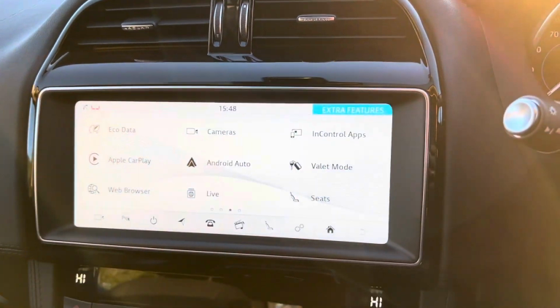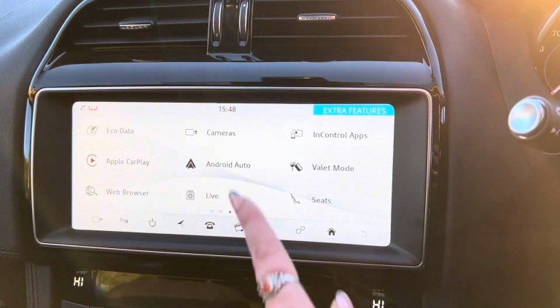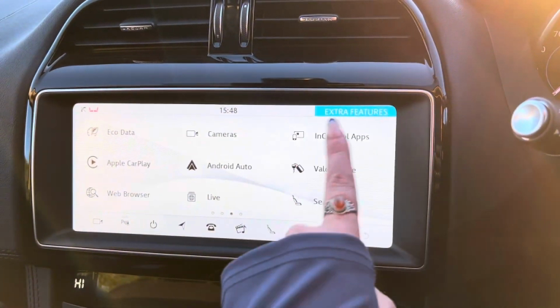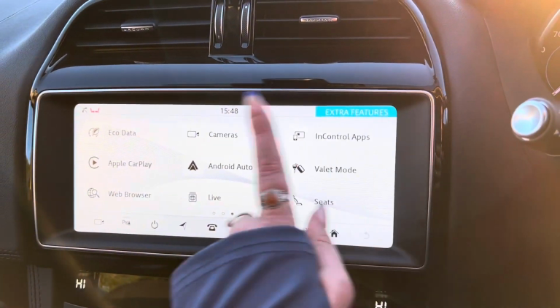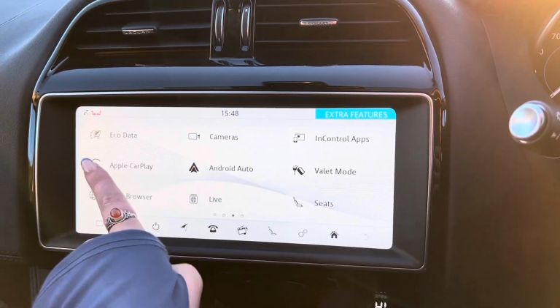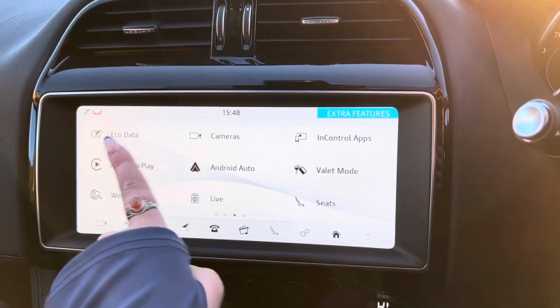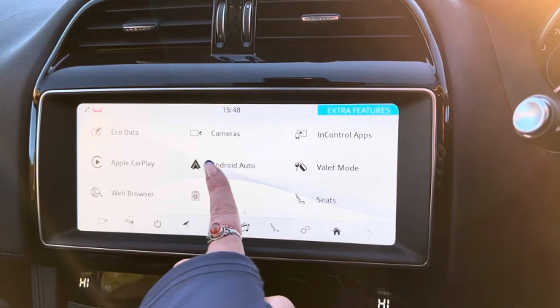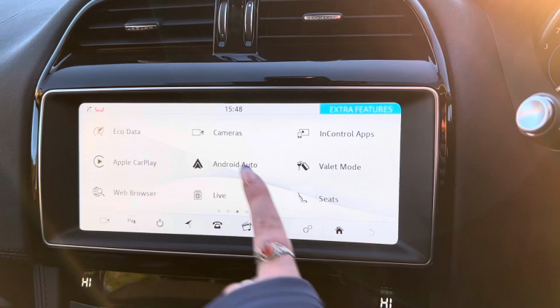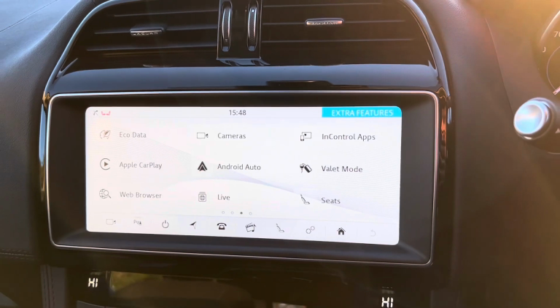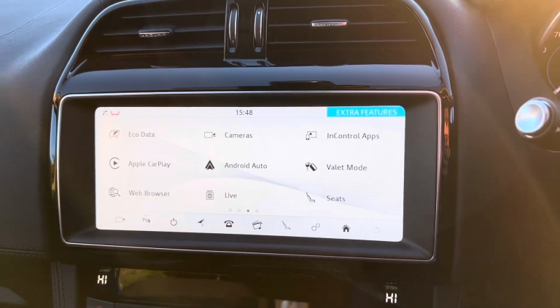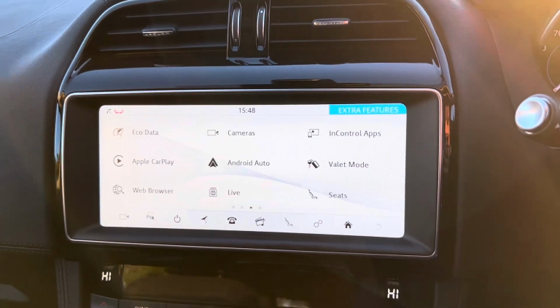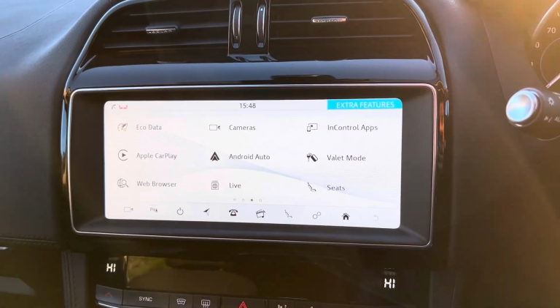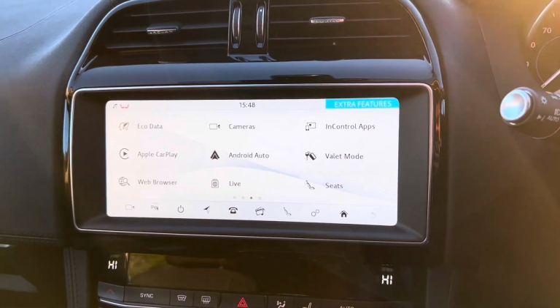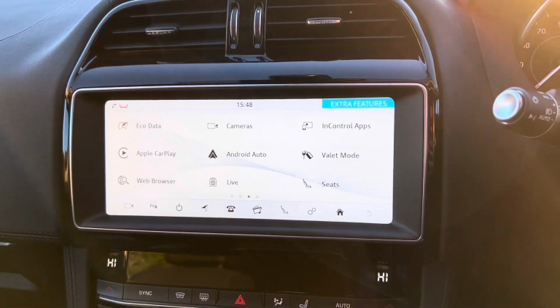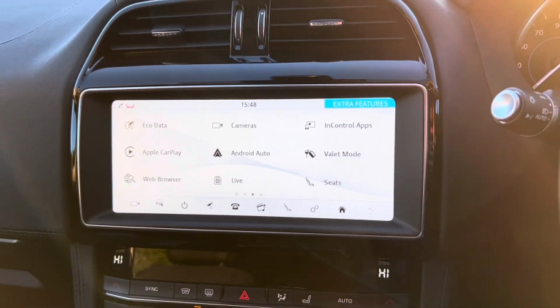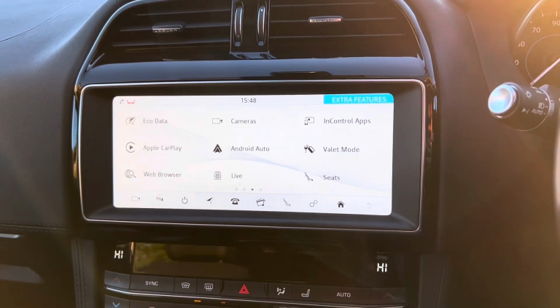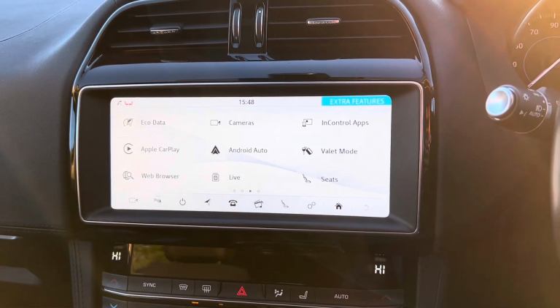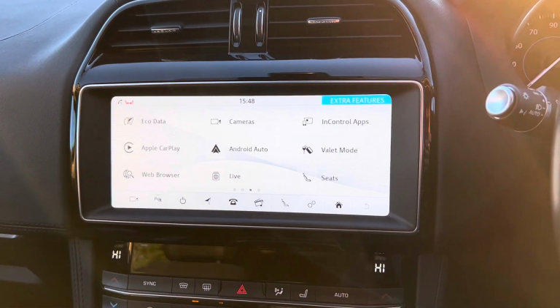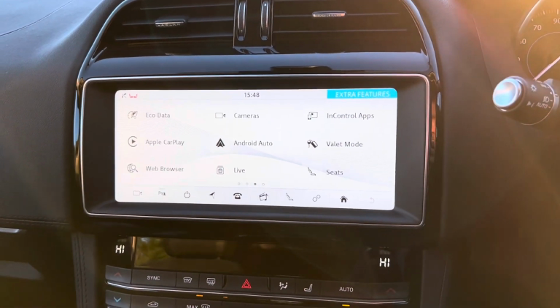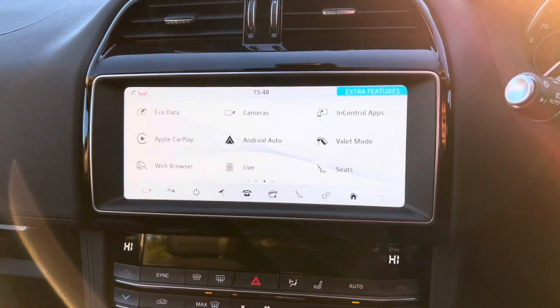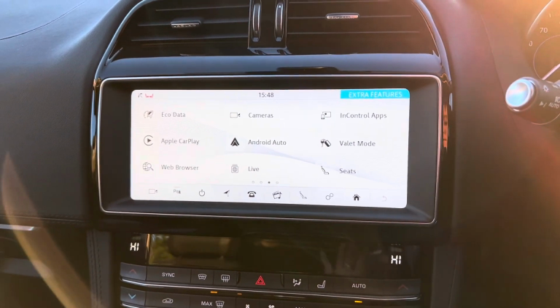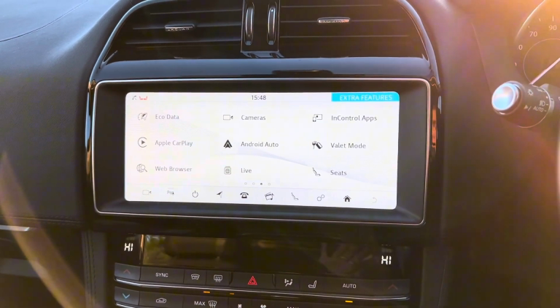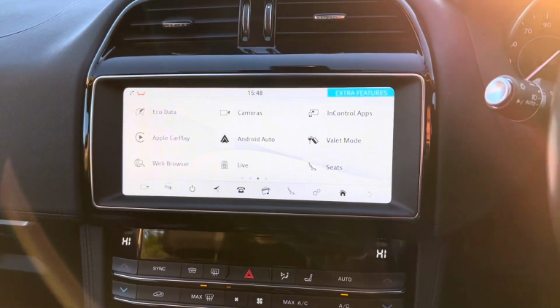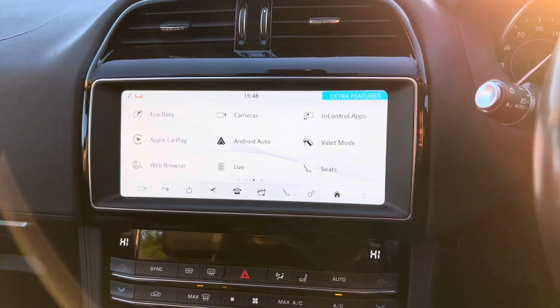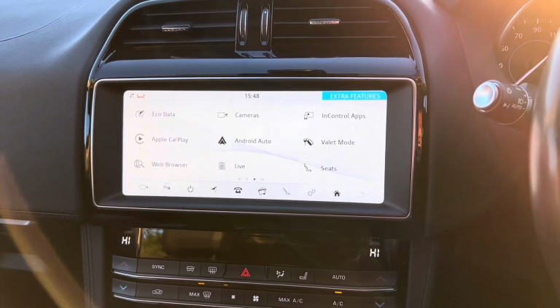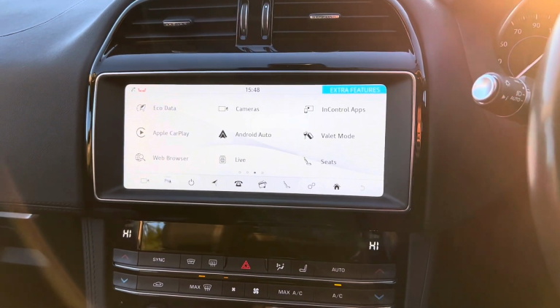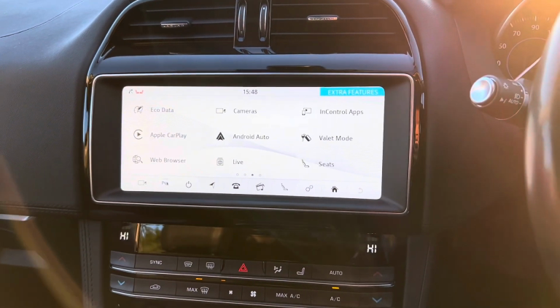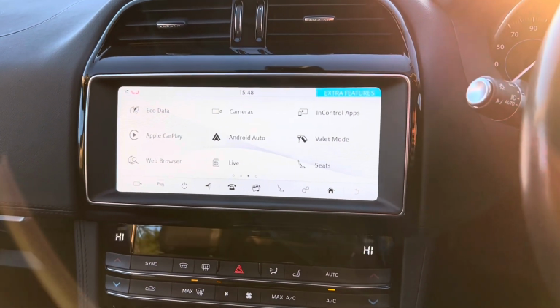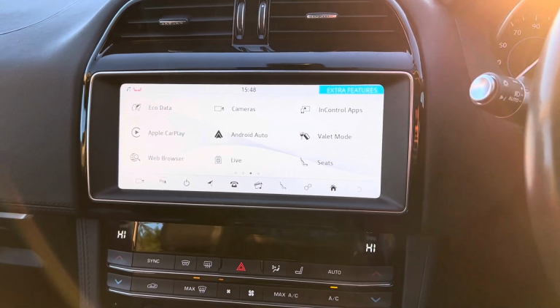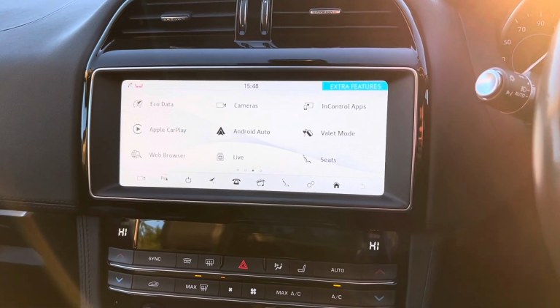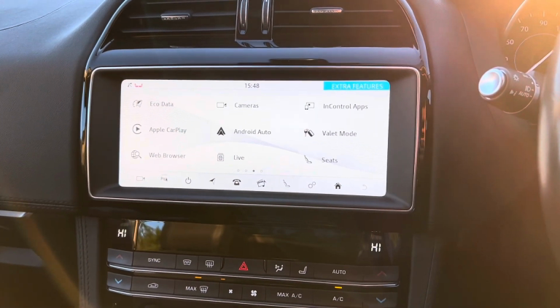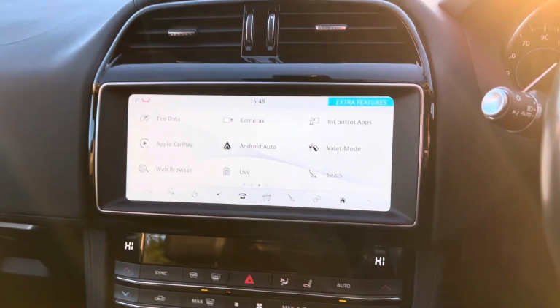We then also have Apple CarPlay and Android Auto. These are accessible when you are connected to the USB ports that are under the armrest.